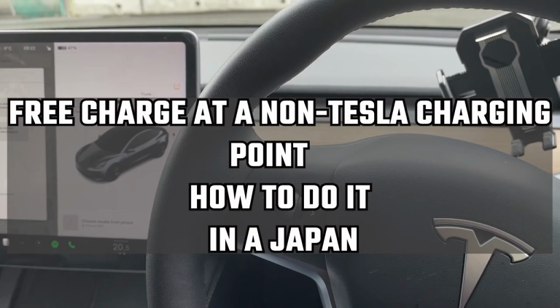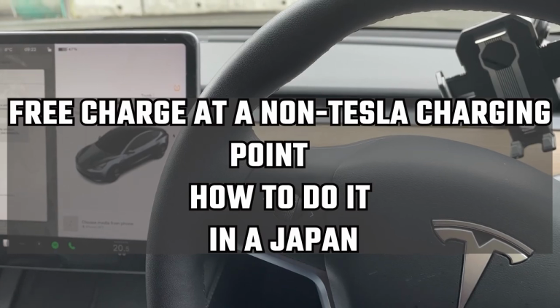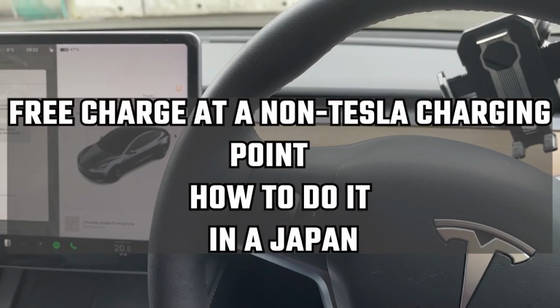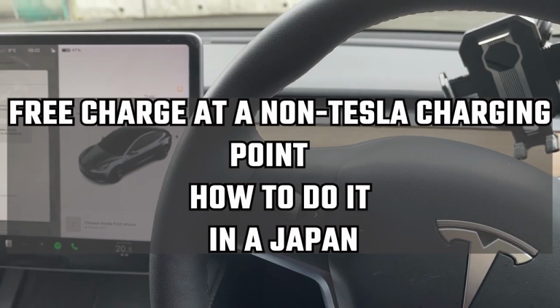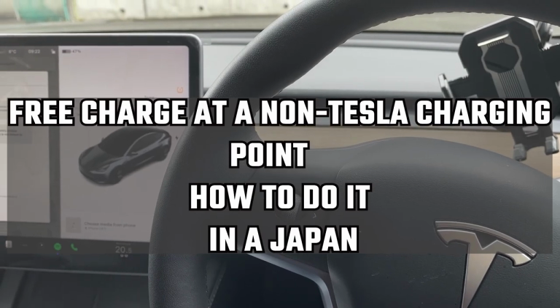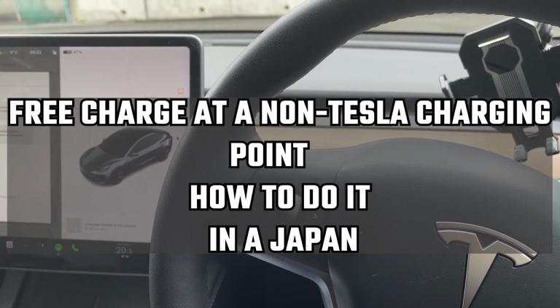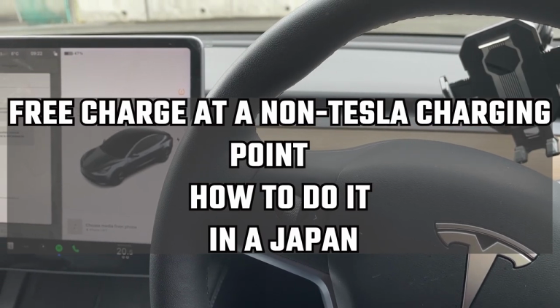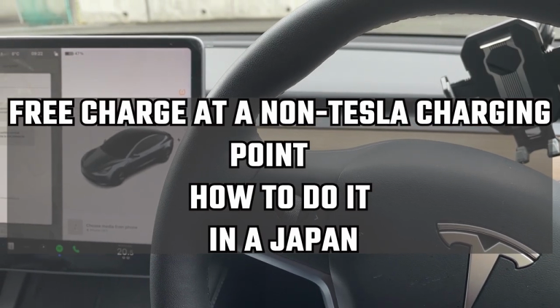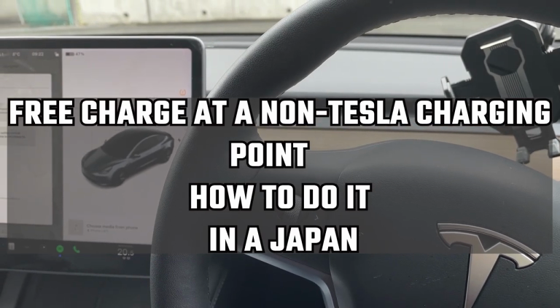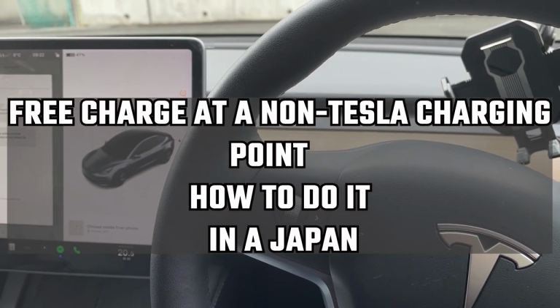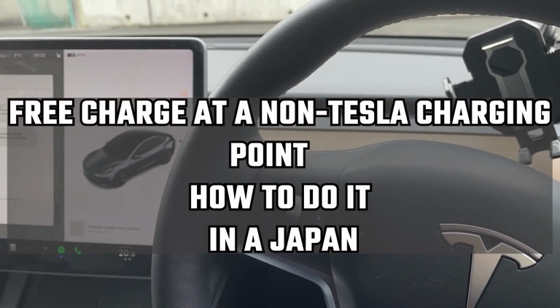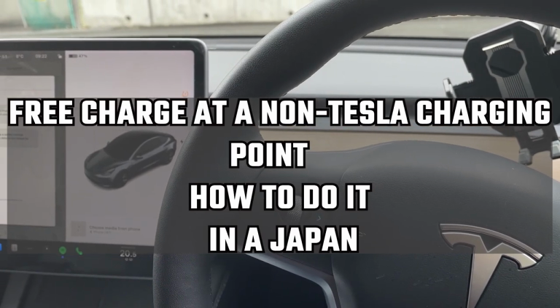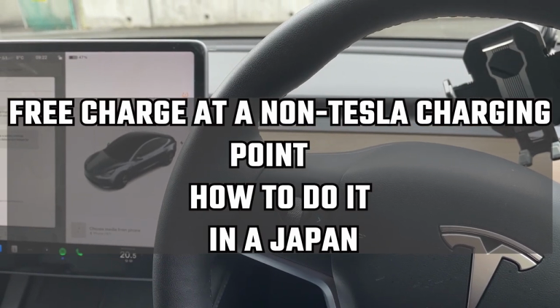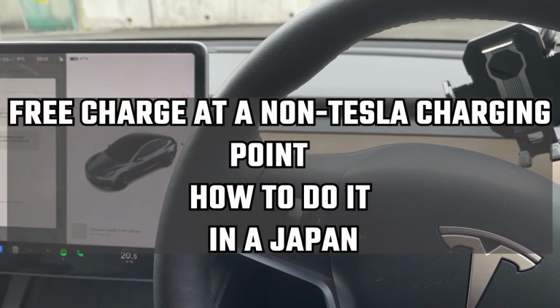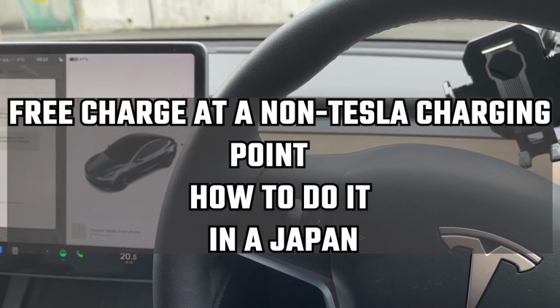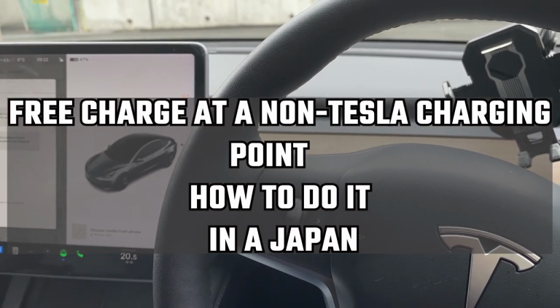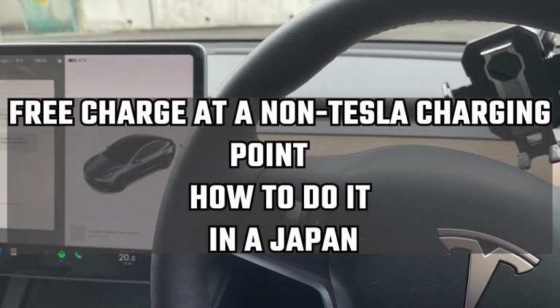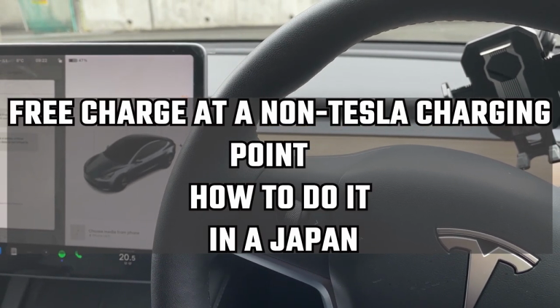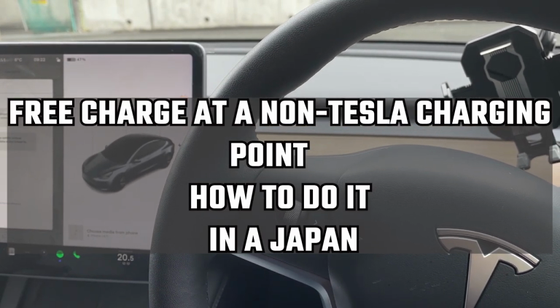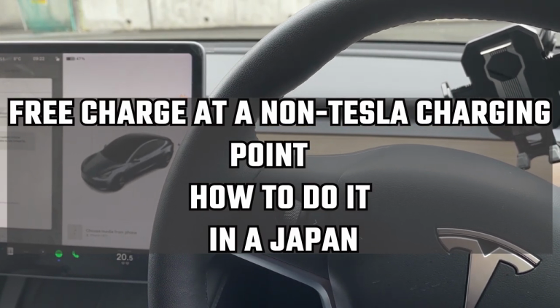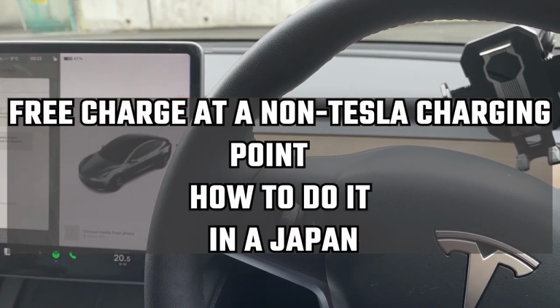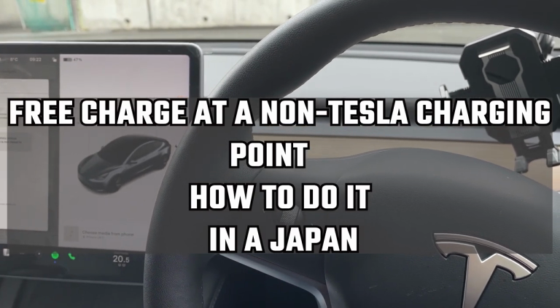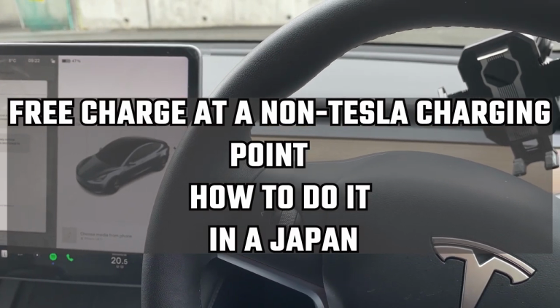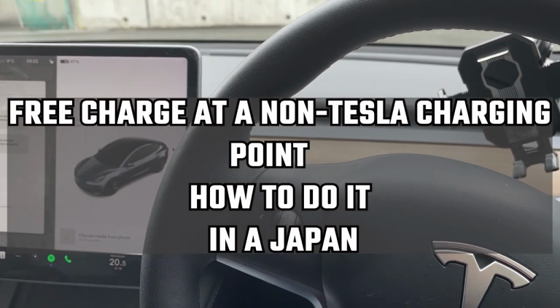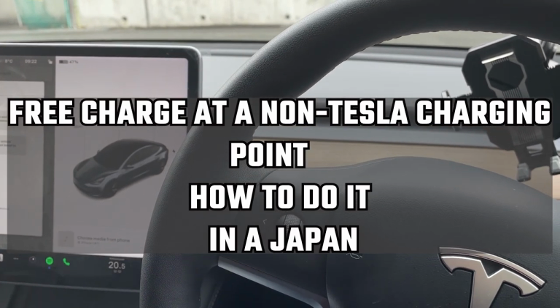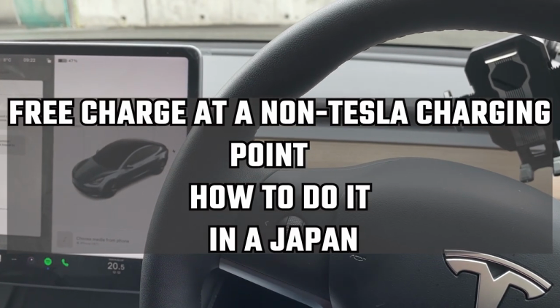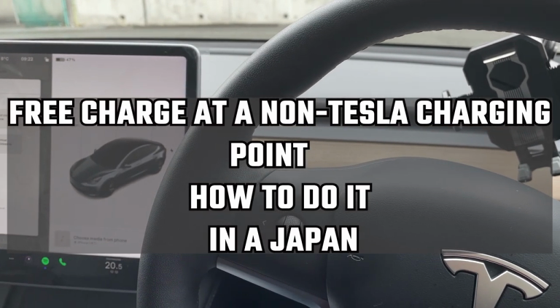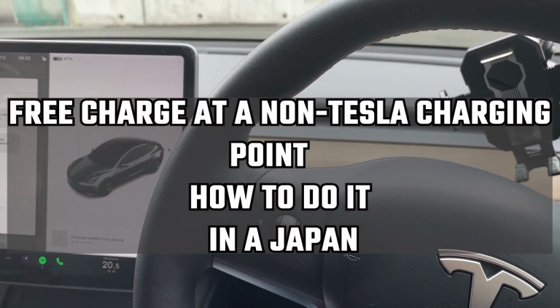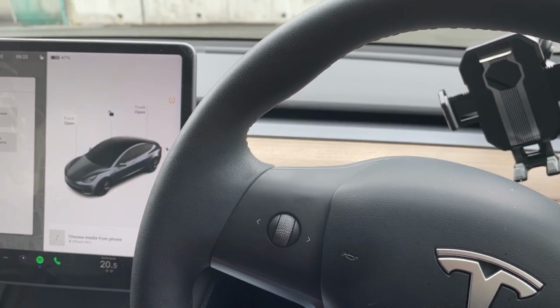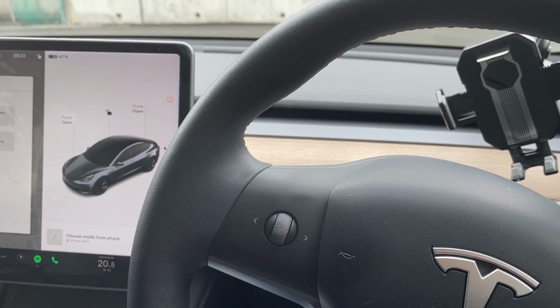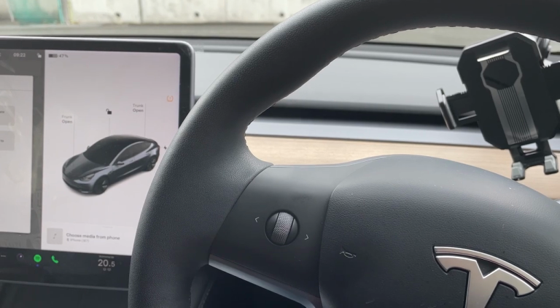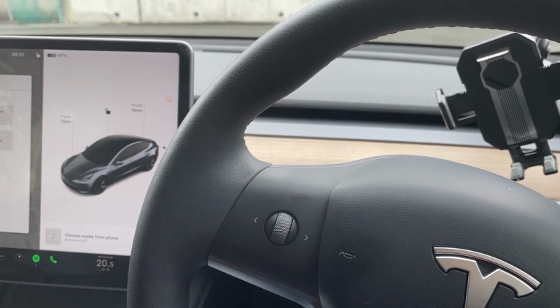Hello everyone, it's James. I'm in my Tesla Model 3. It's cold outside.